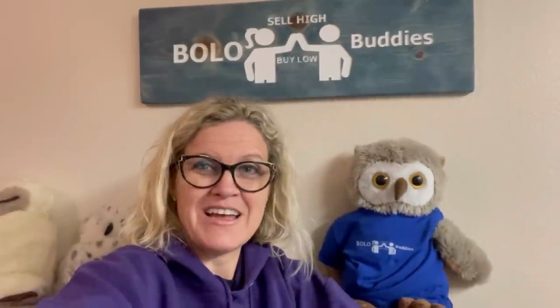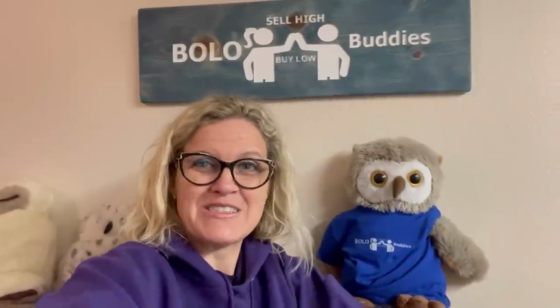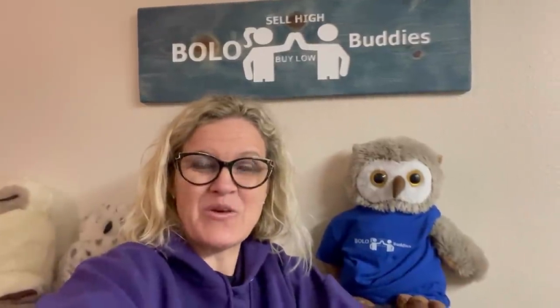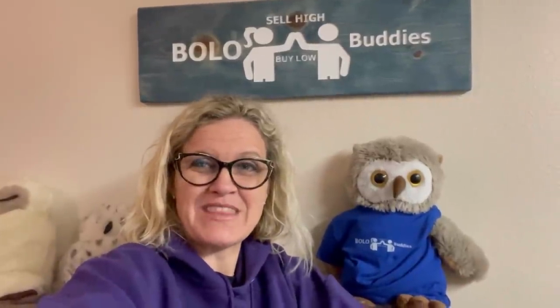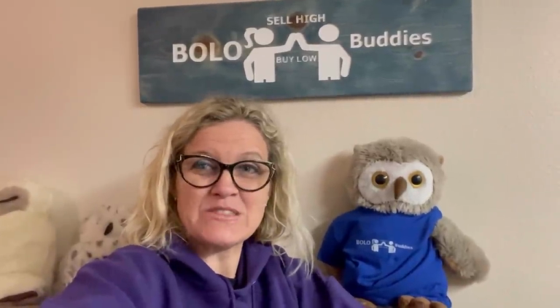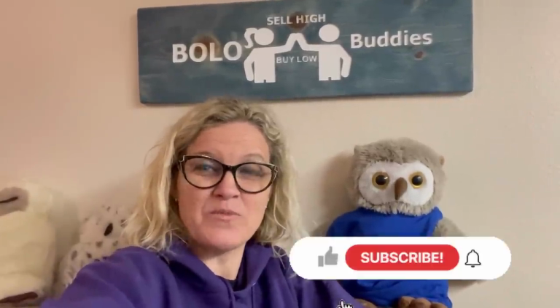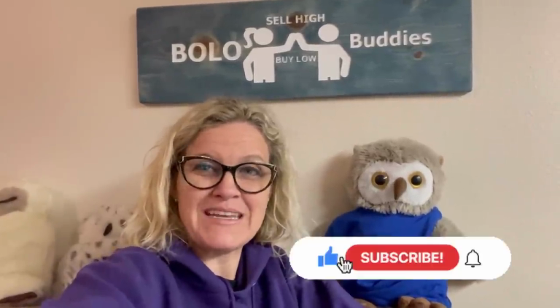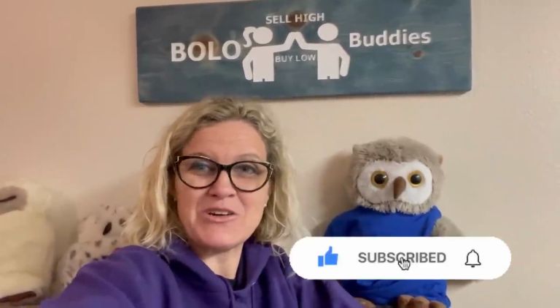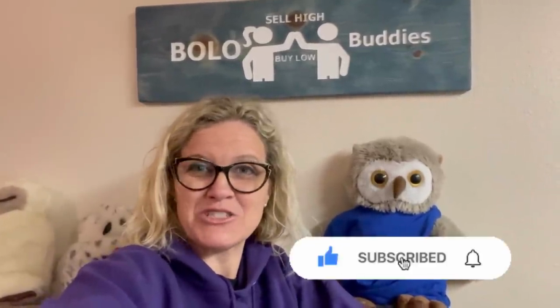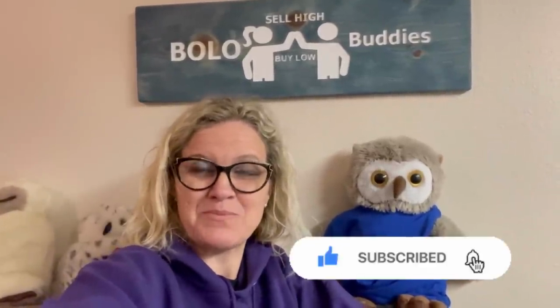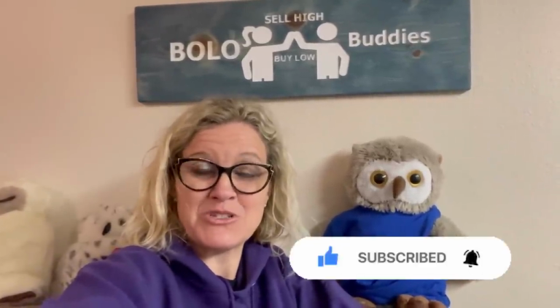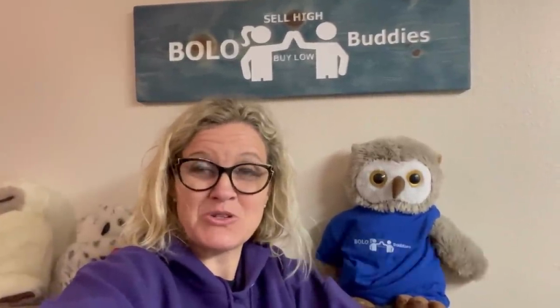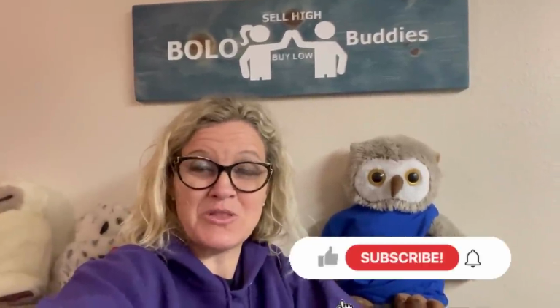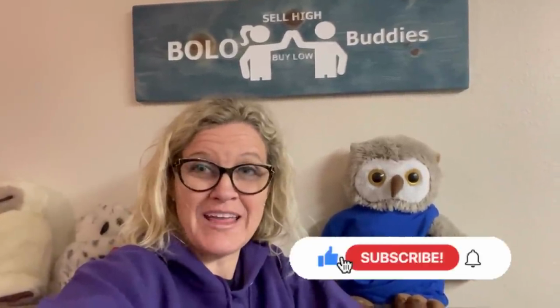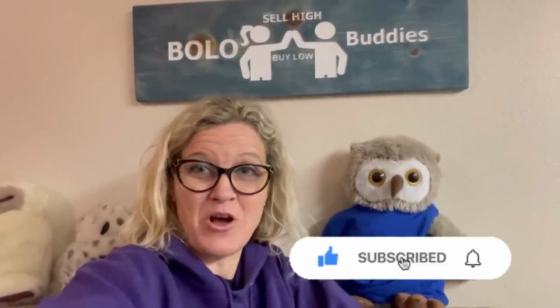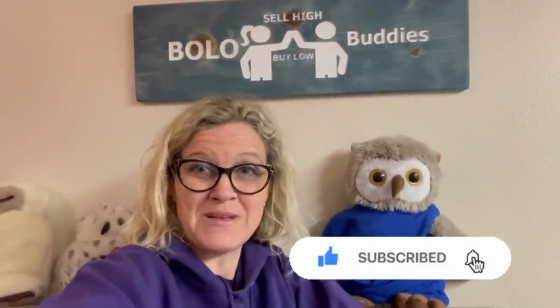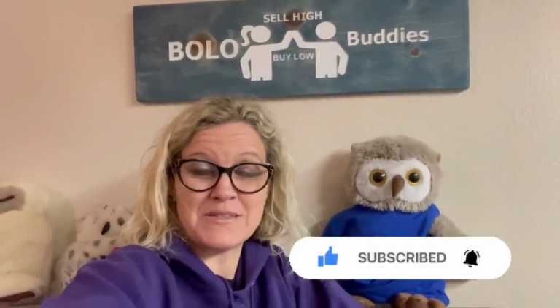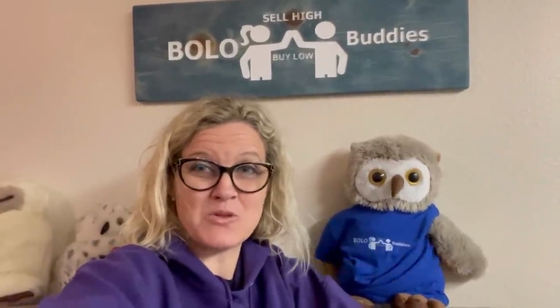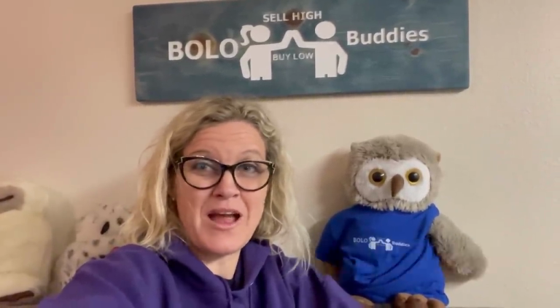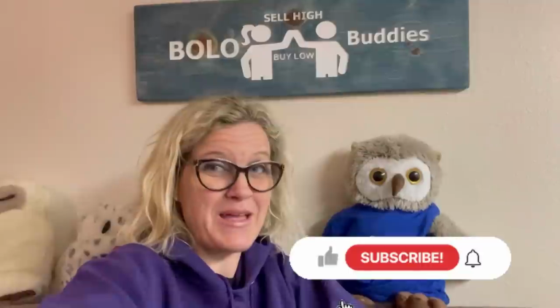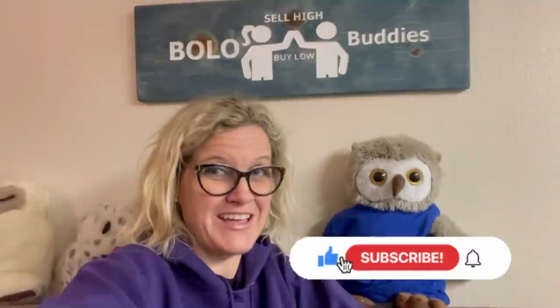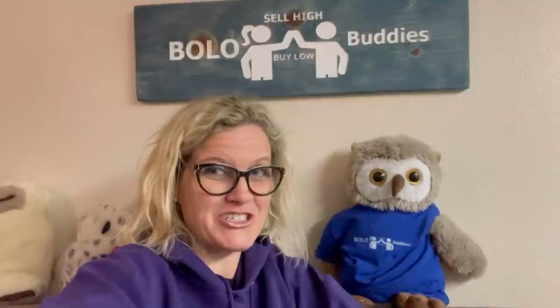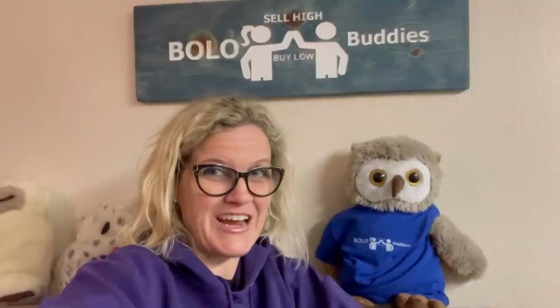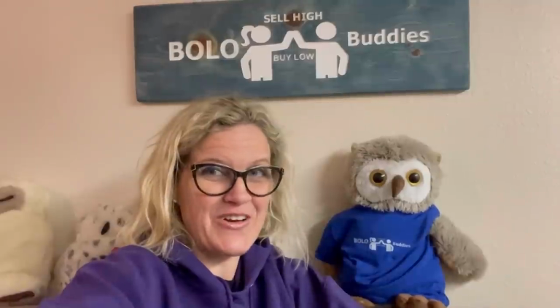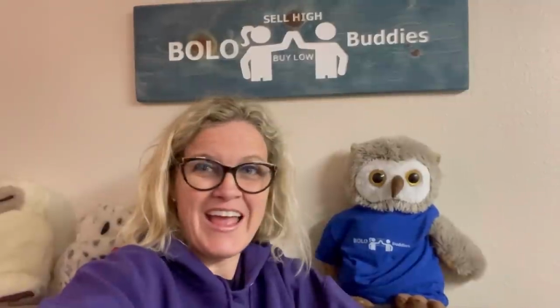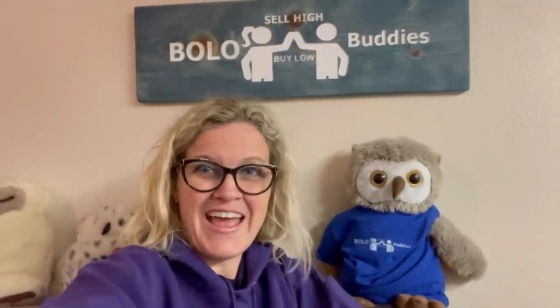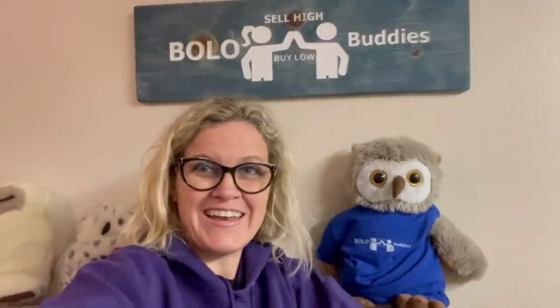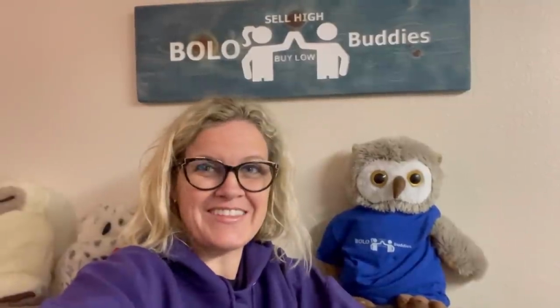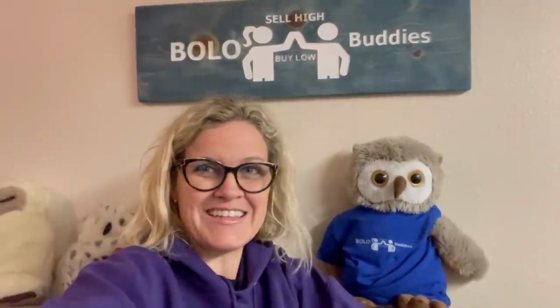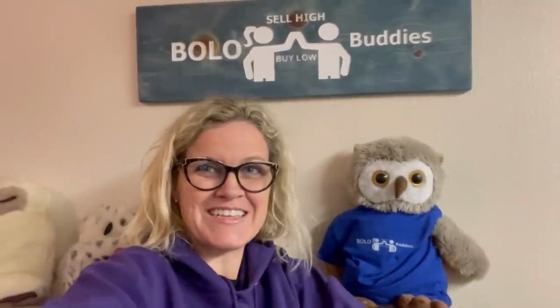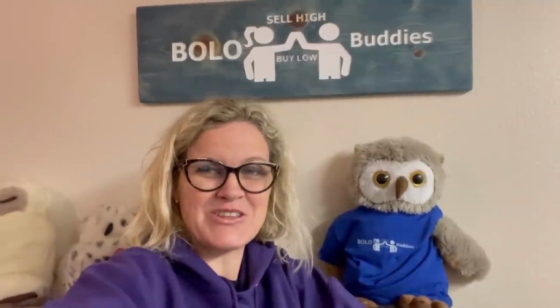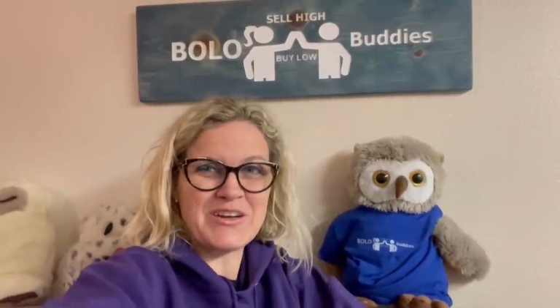Thanks for being here. Be sure to like, comment, subscribe, and share, and let's get started.